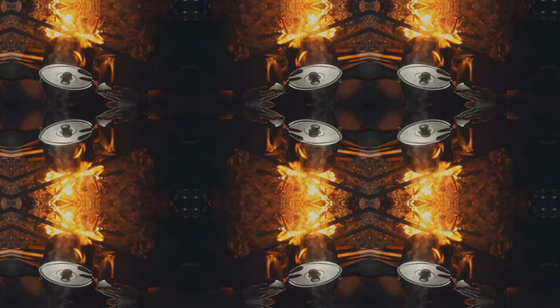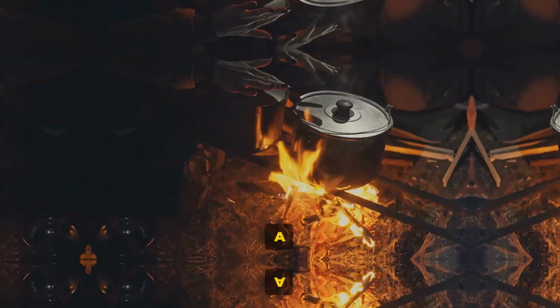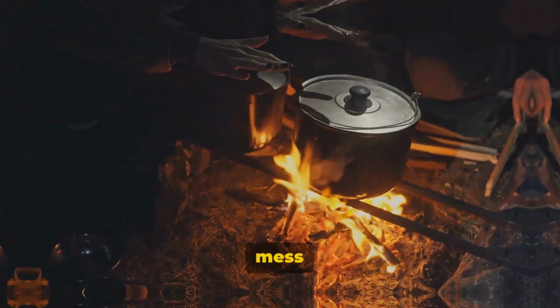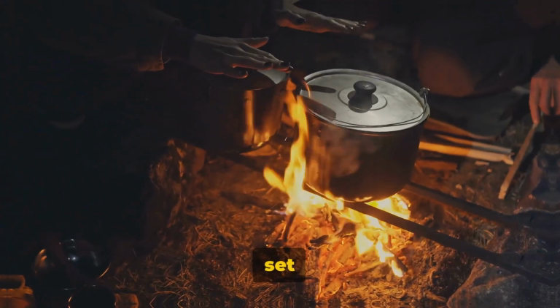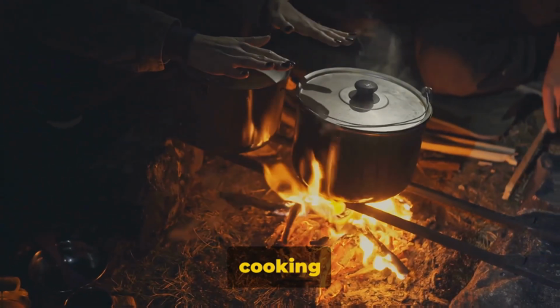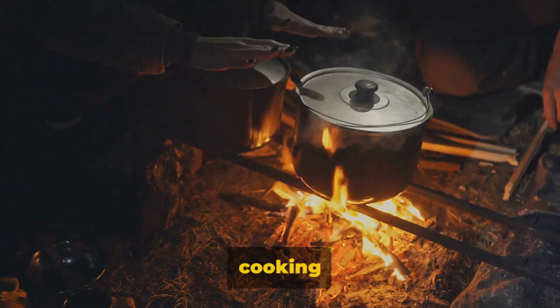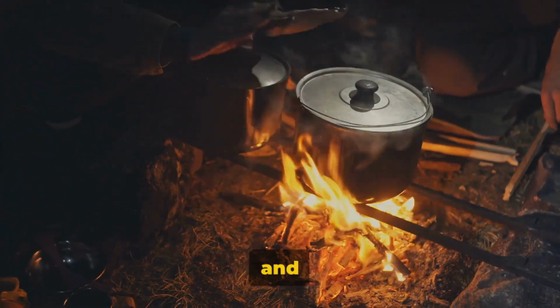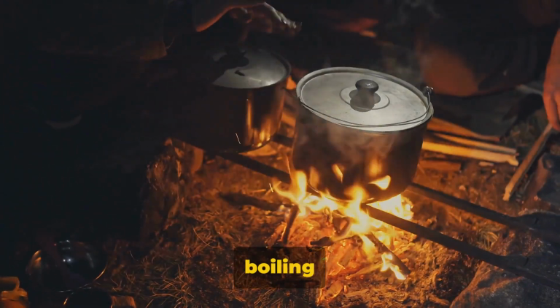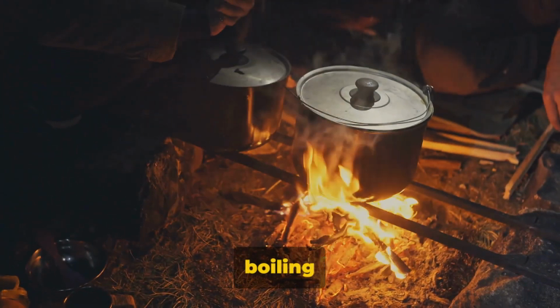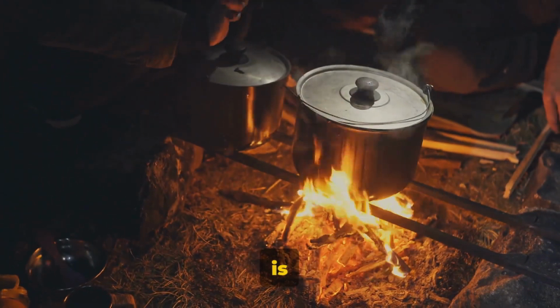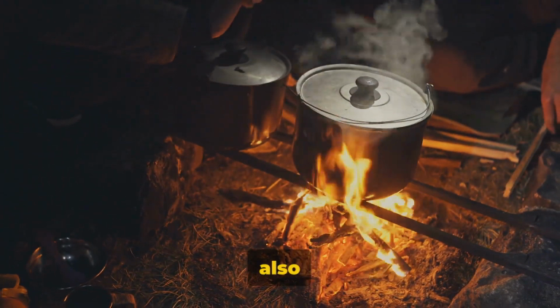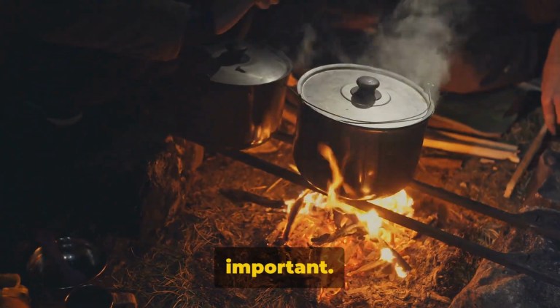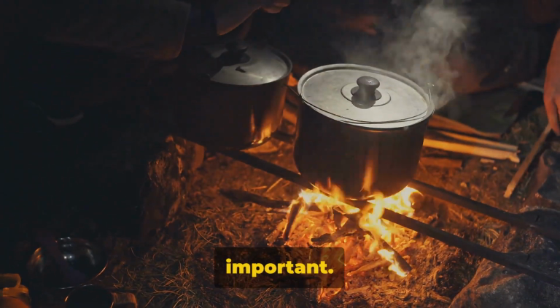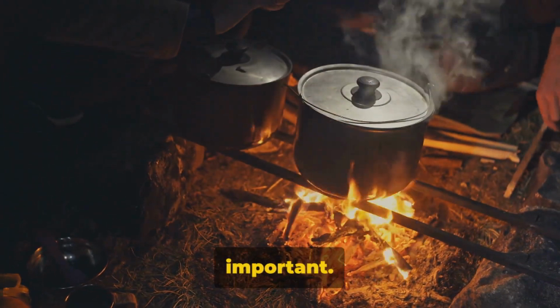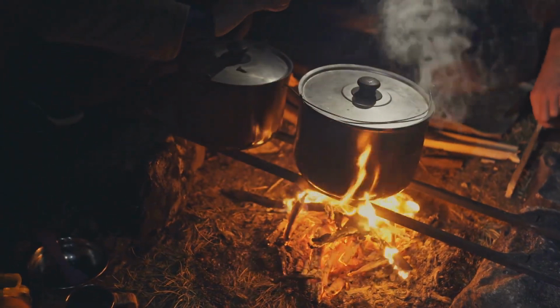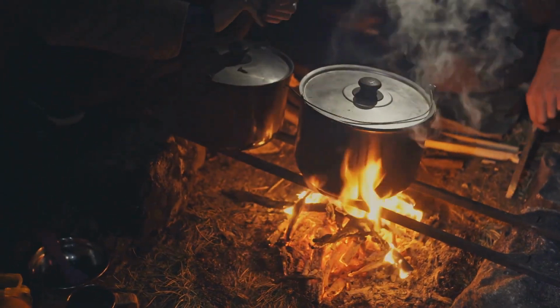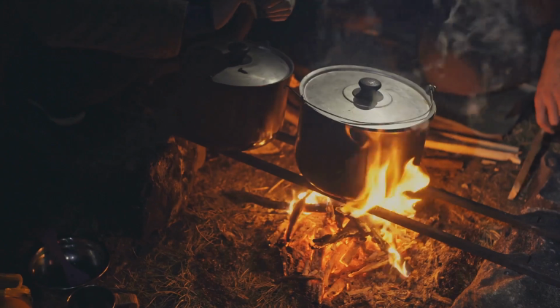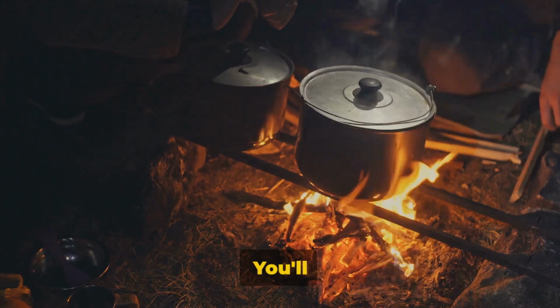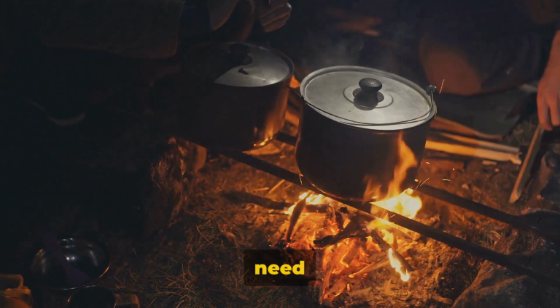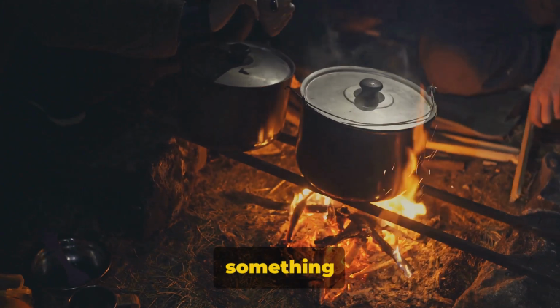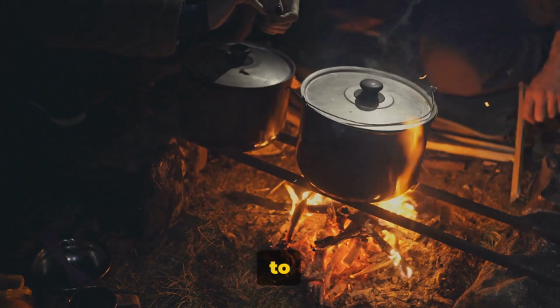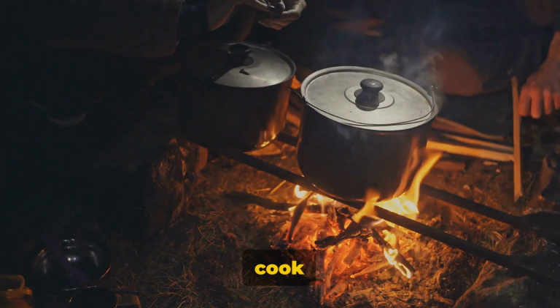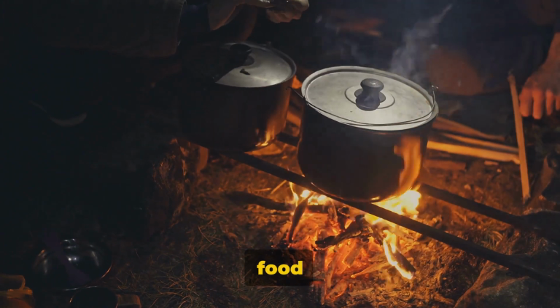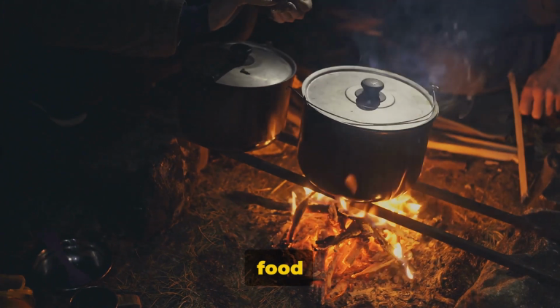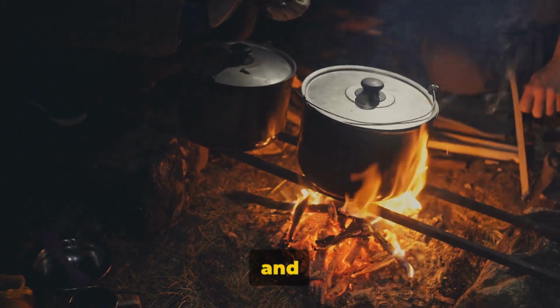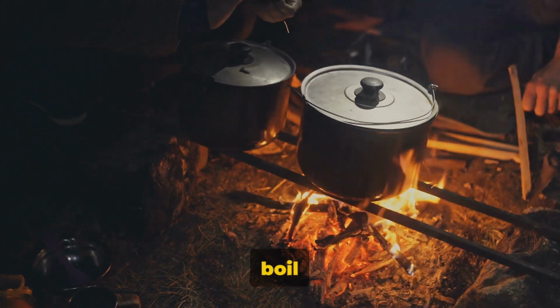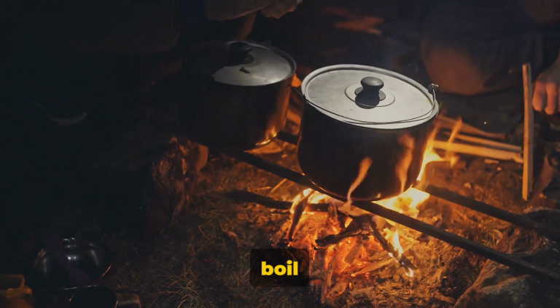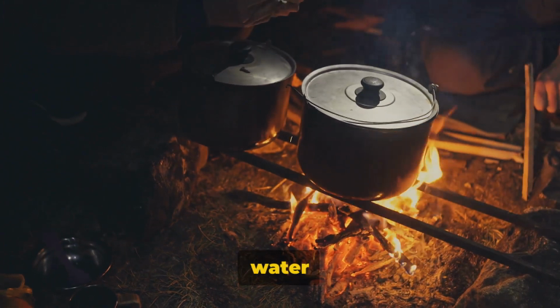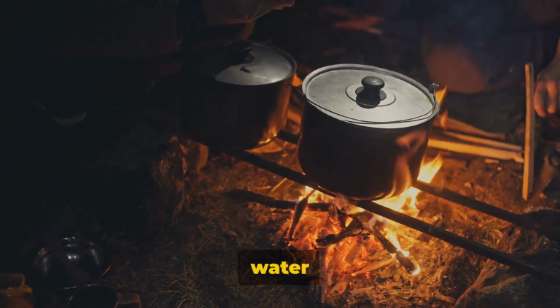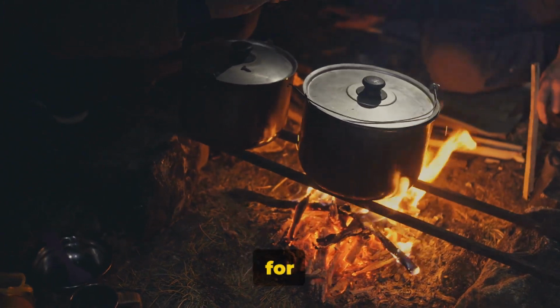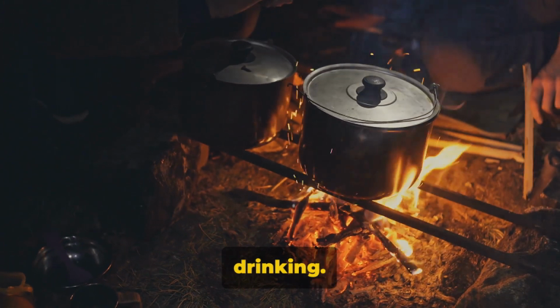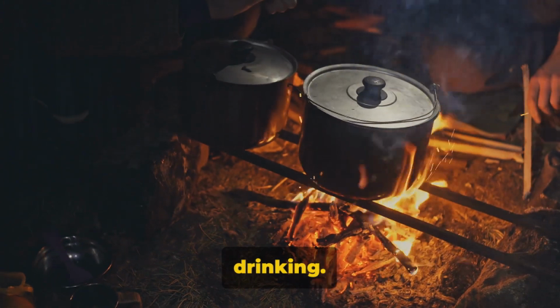A mess set for cooking and boiling is also important. You'll need something to cook your food in and boil water for drinking.